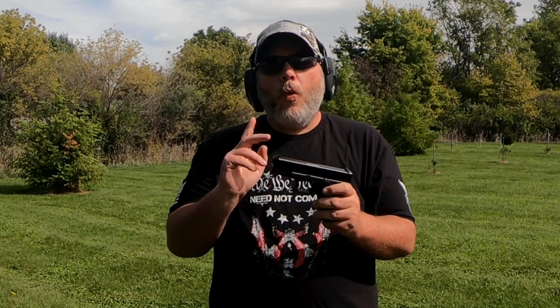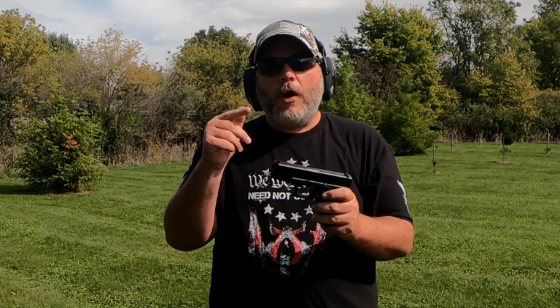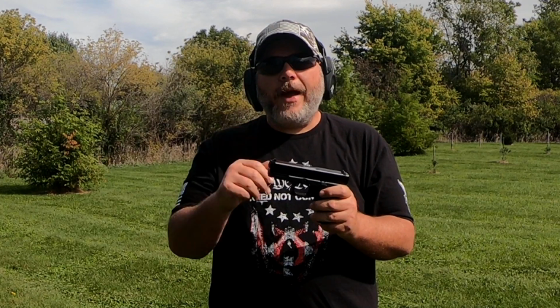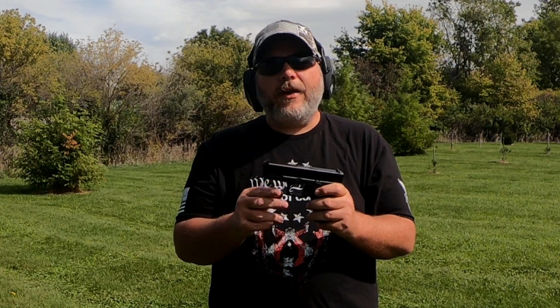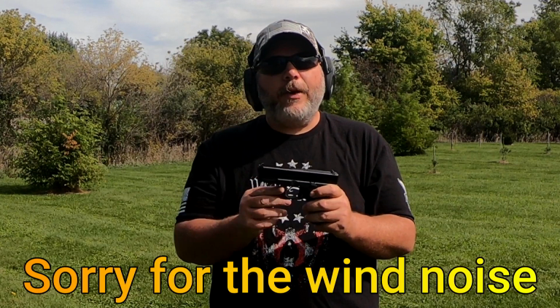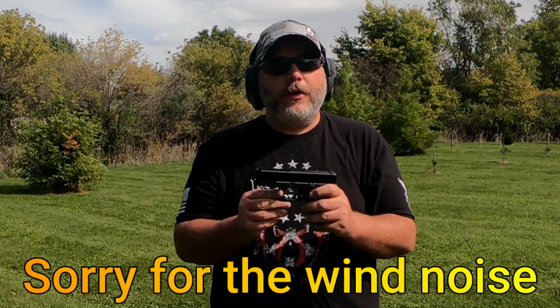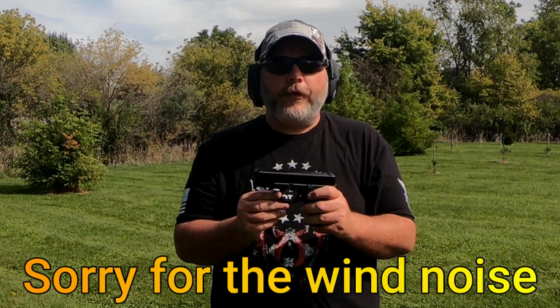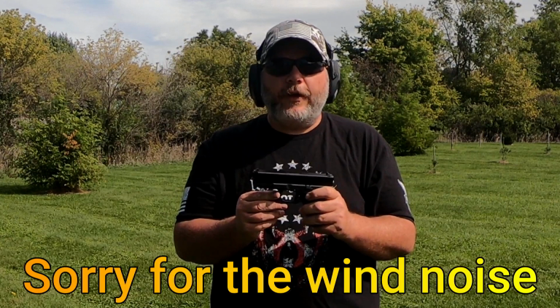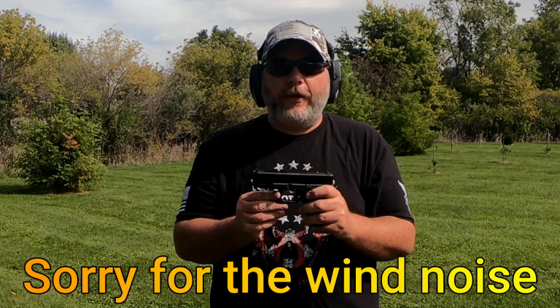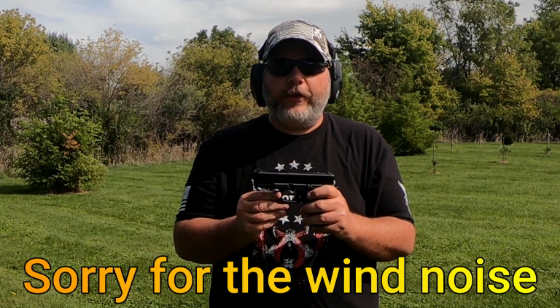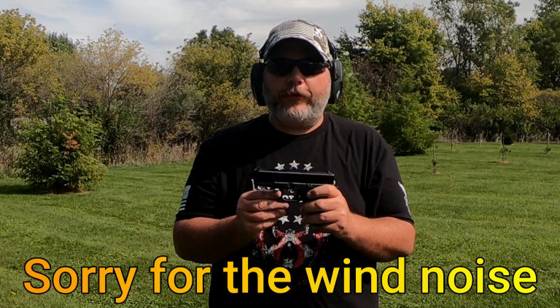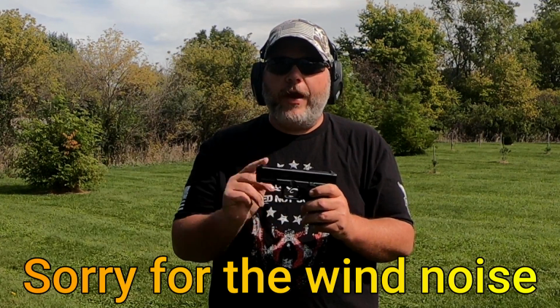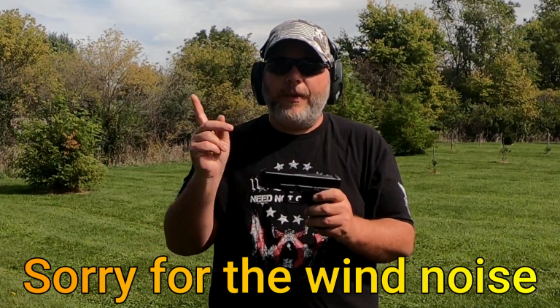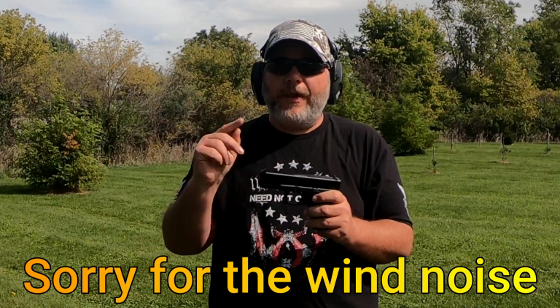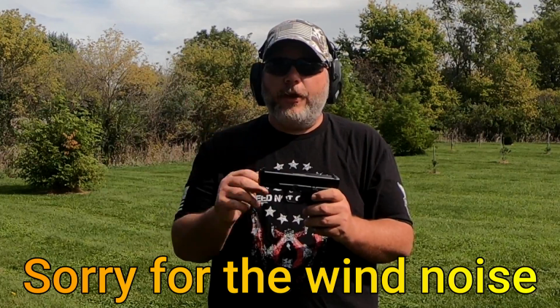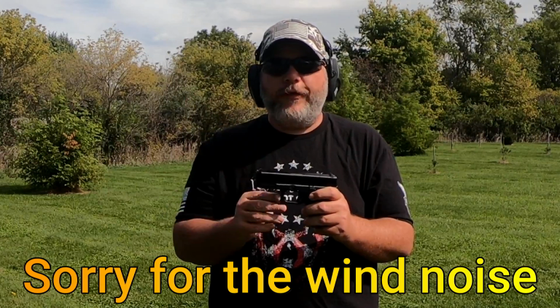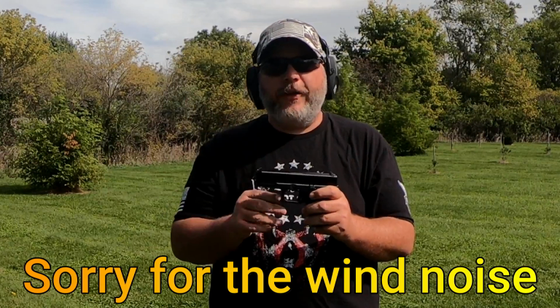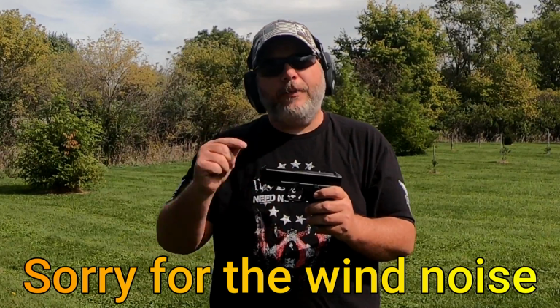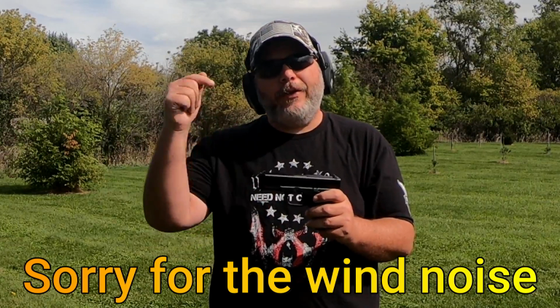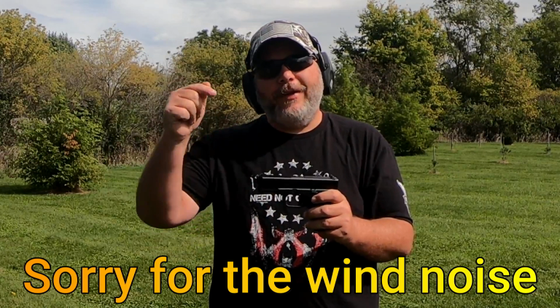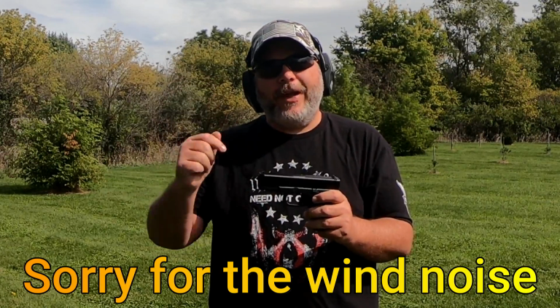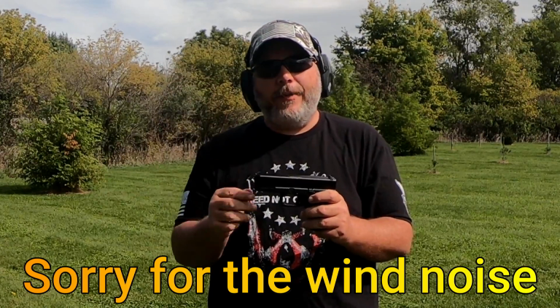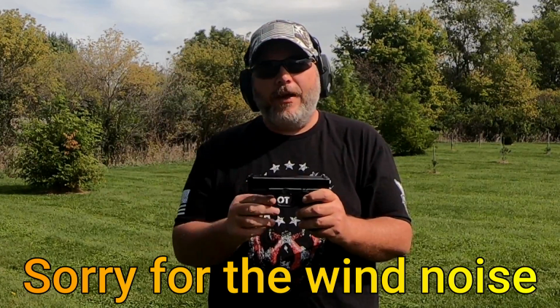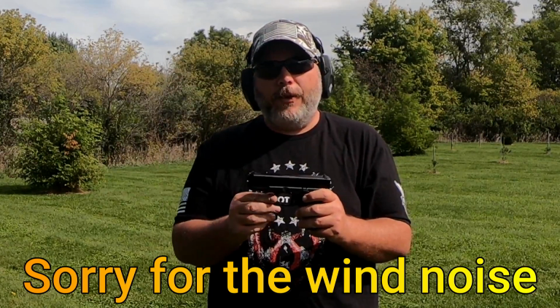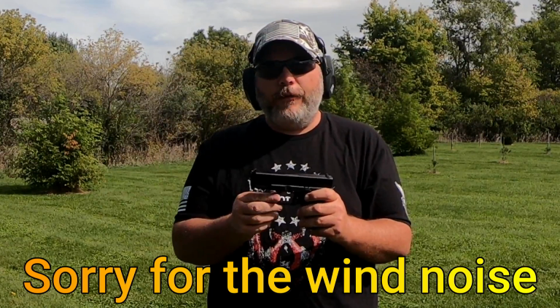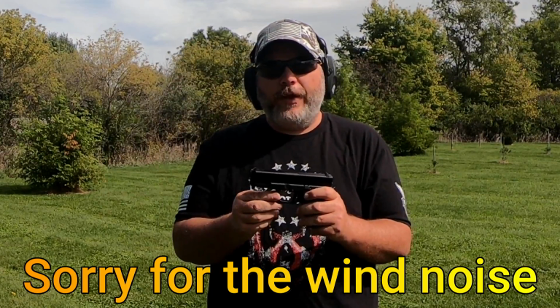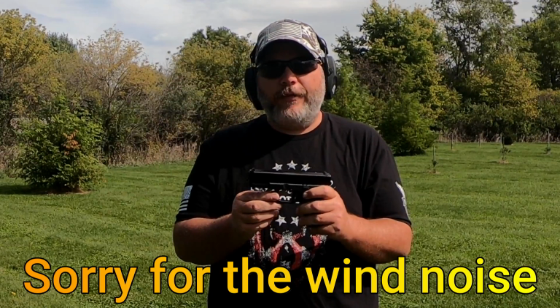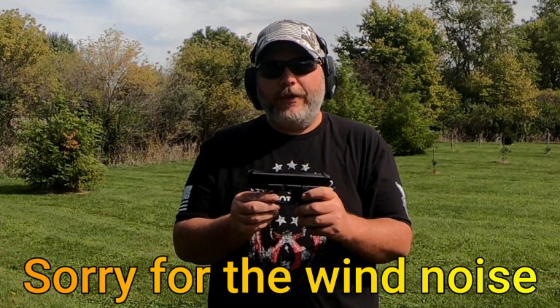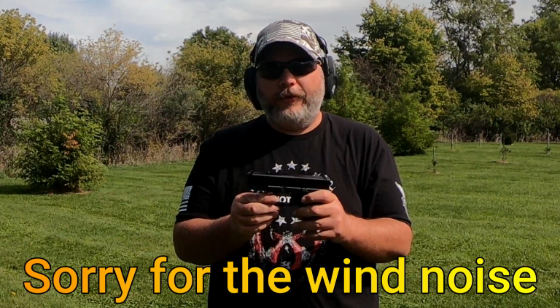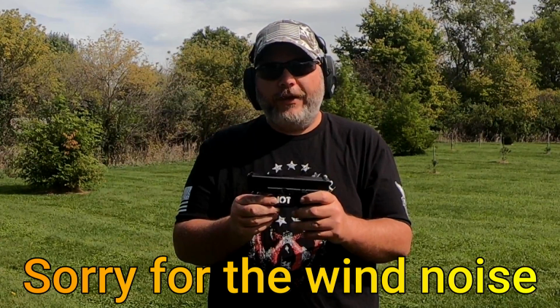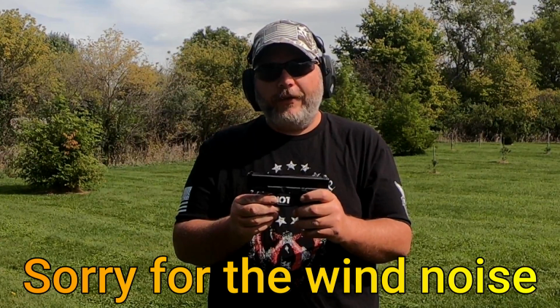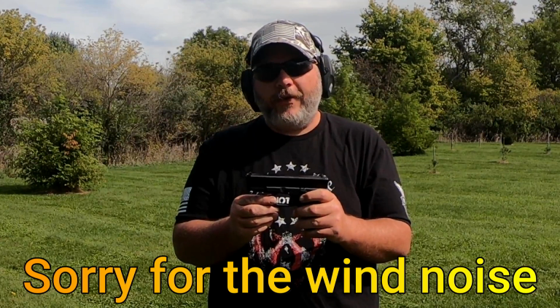Welcome back everybody, and don't forget to like, share, and subscribe, hit that notification bell, and leave a comment down below if you like videos like this.